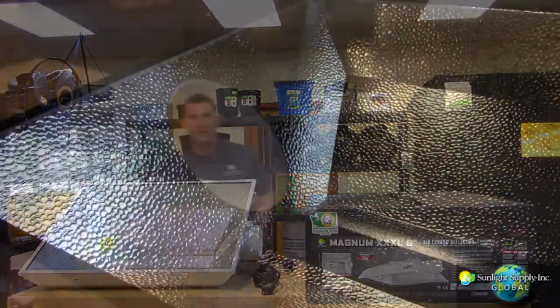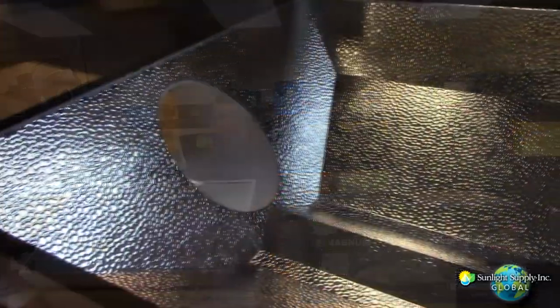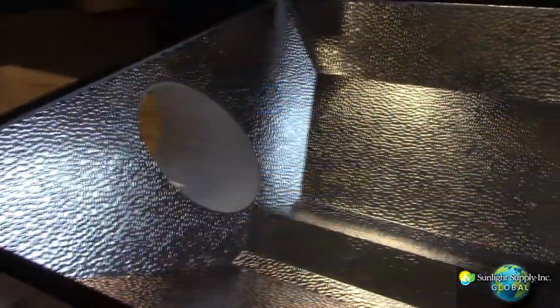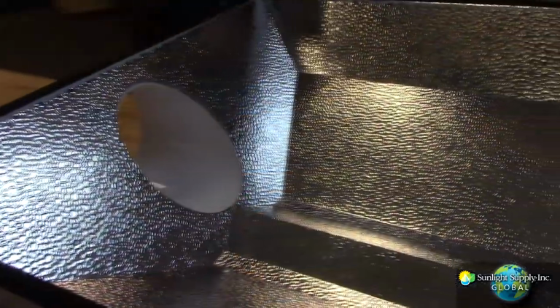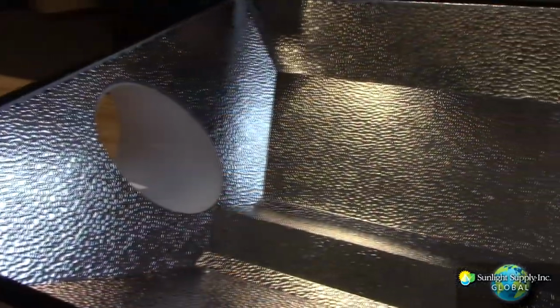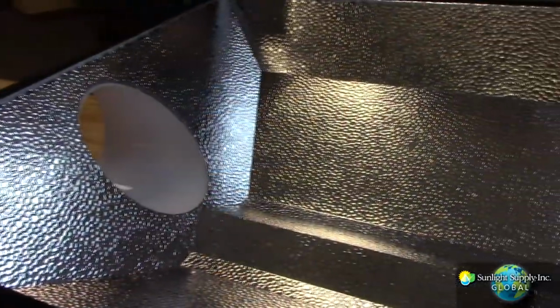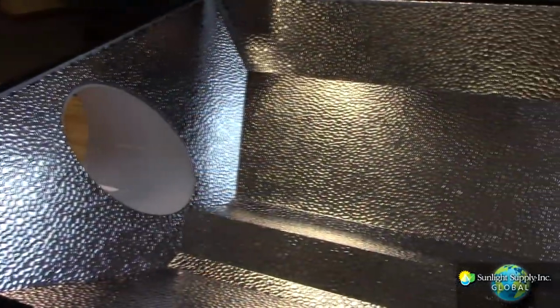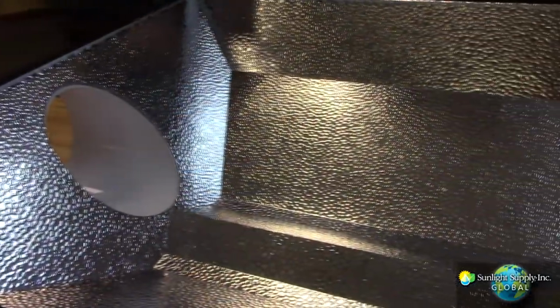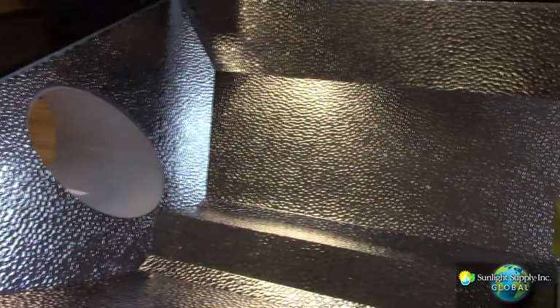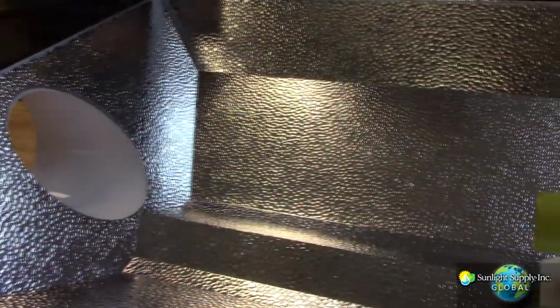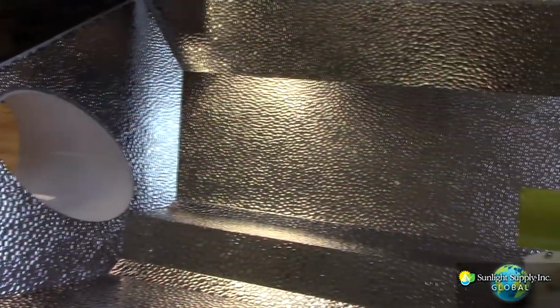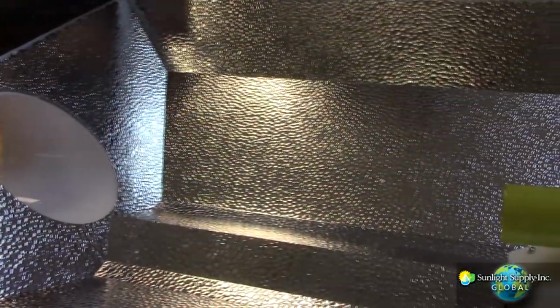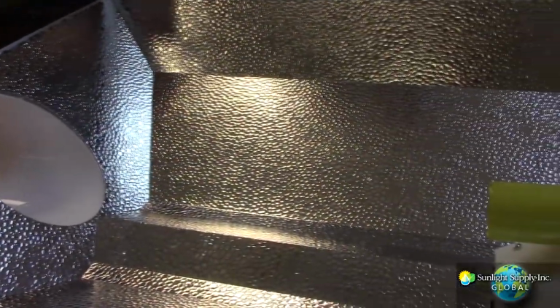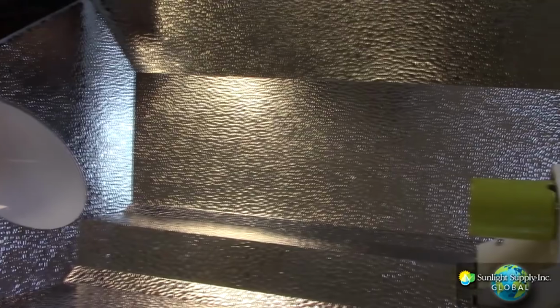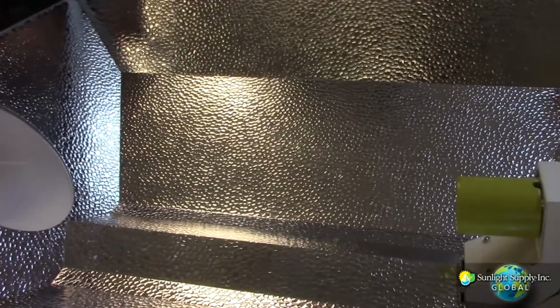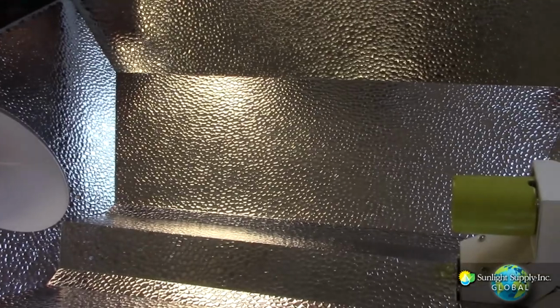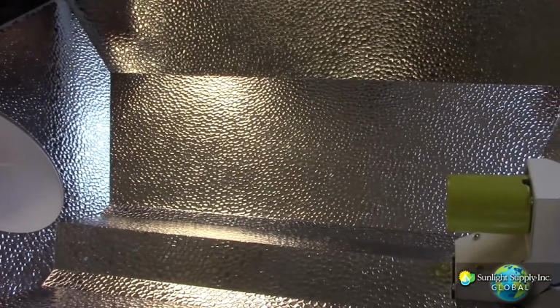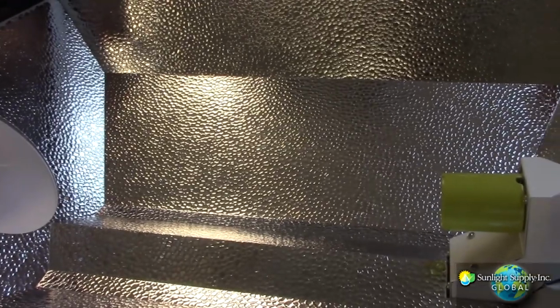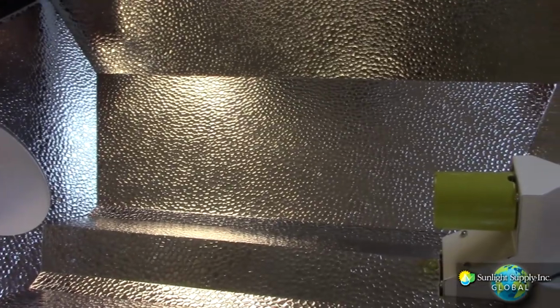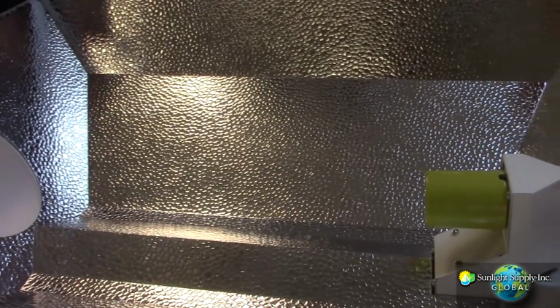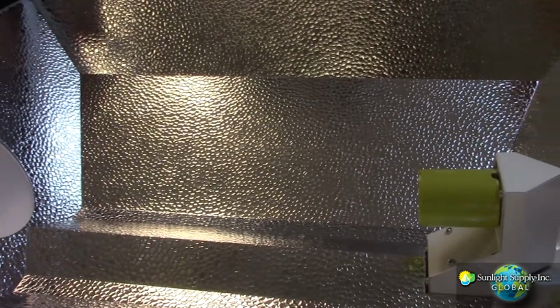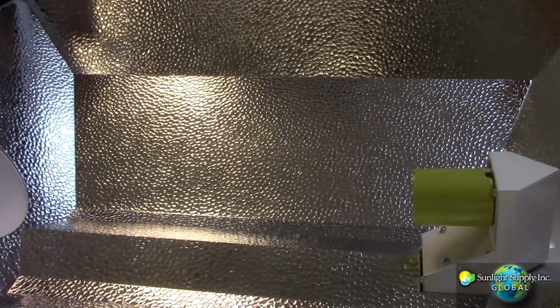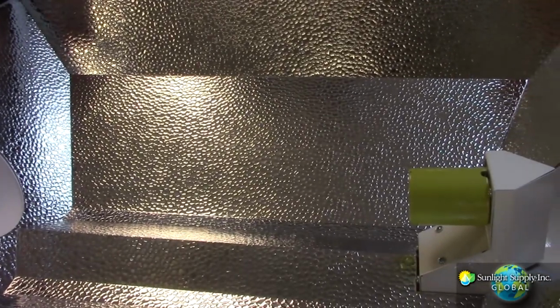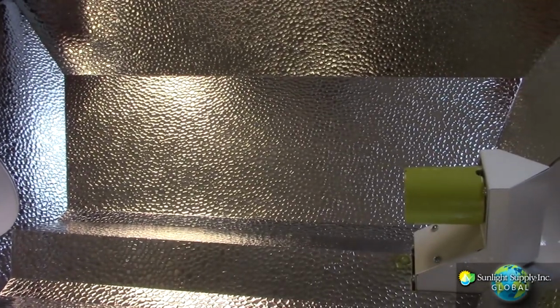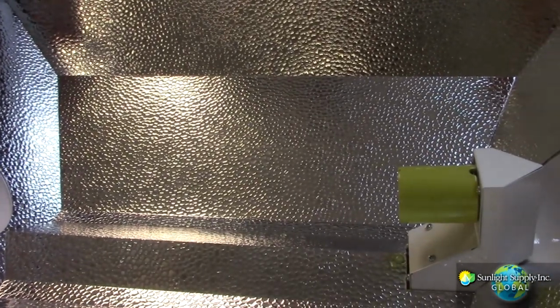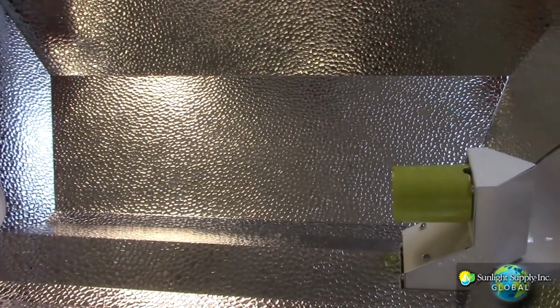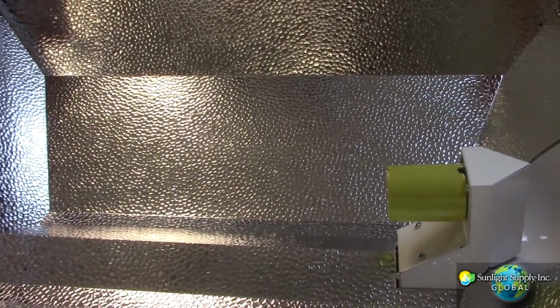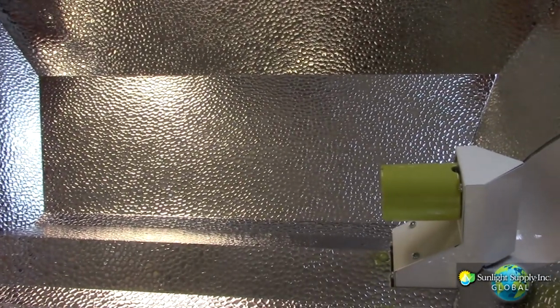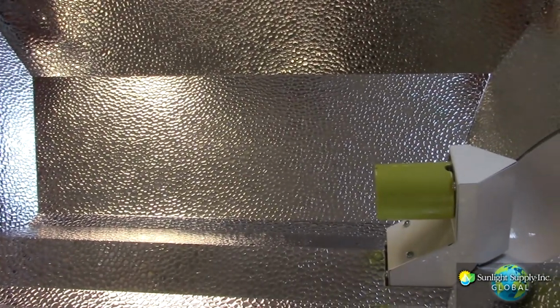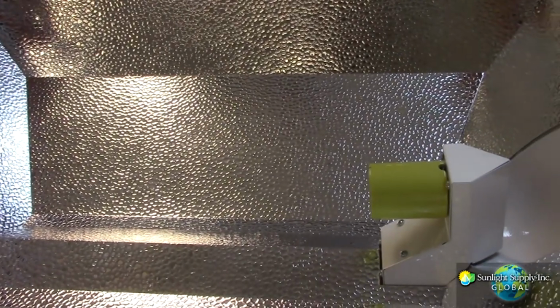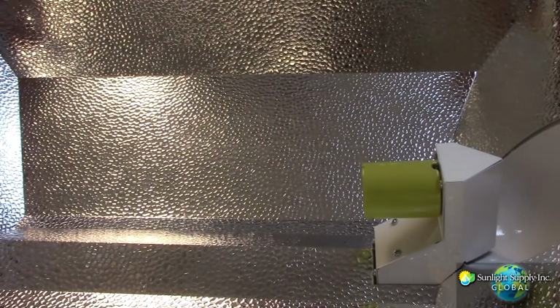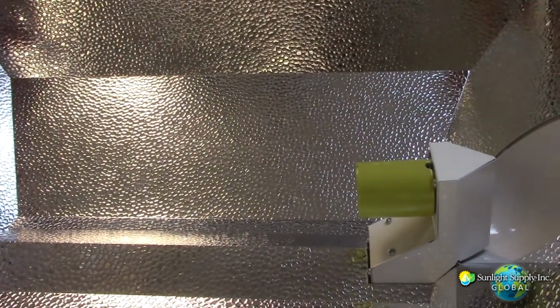This redesign maximizes optimum light on target, minimizes shadowing, and almost completely eliminates the dreaded hot spot.